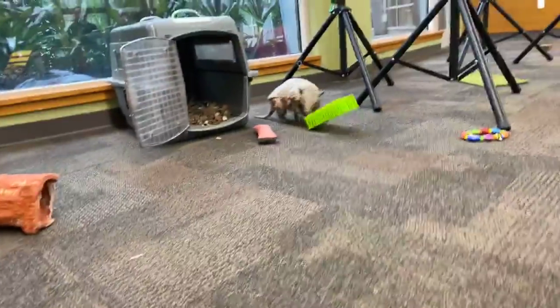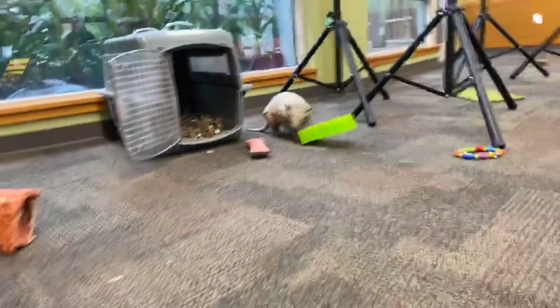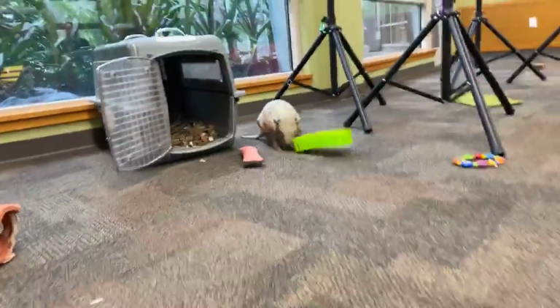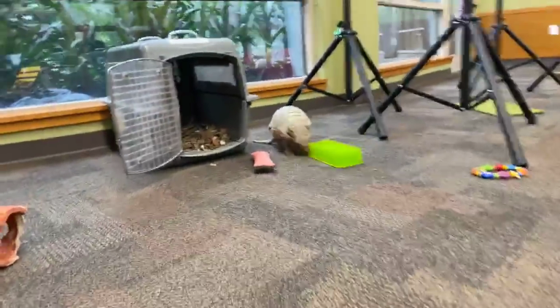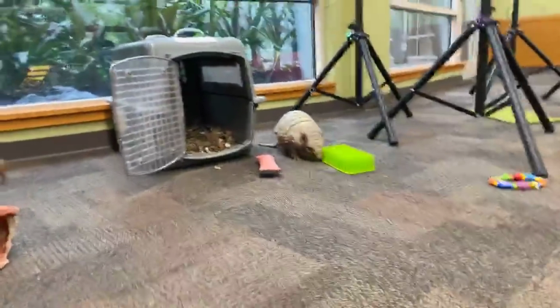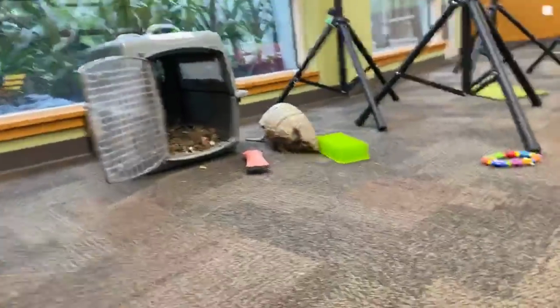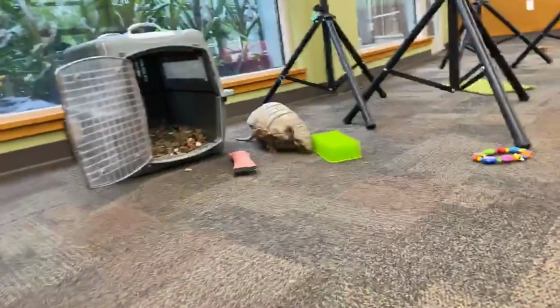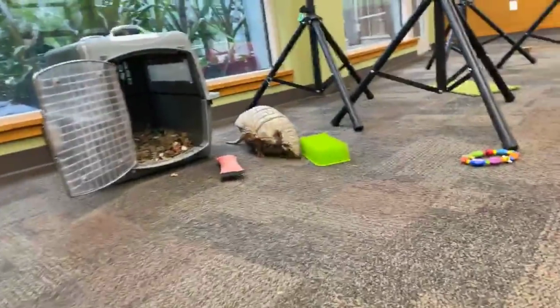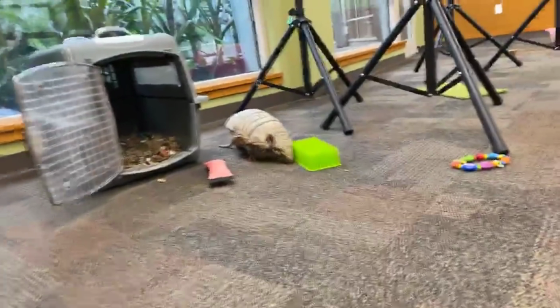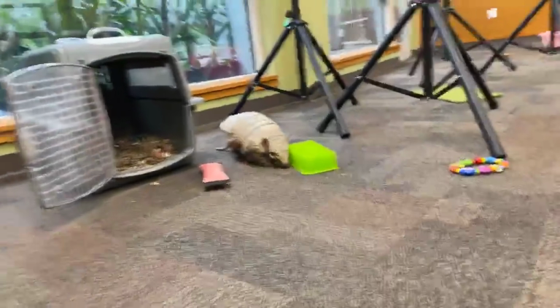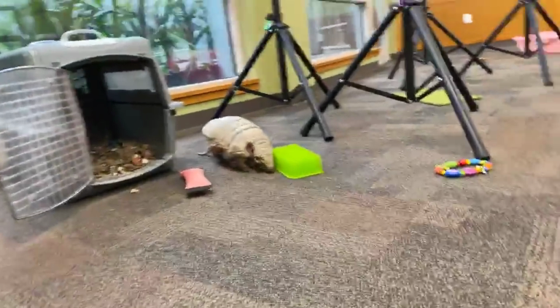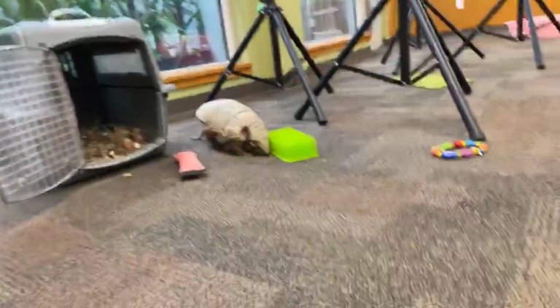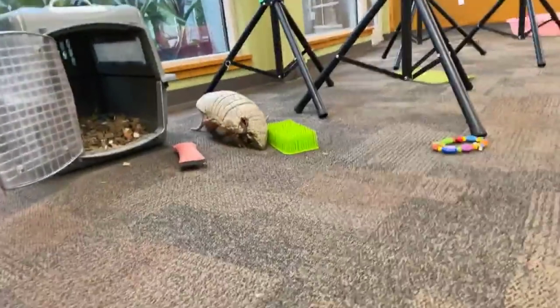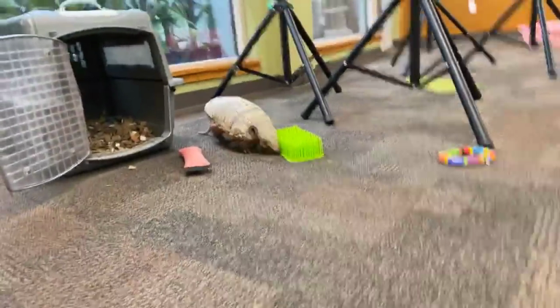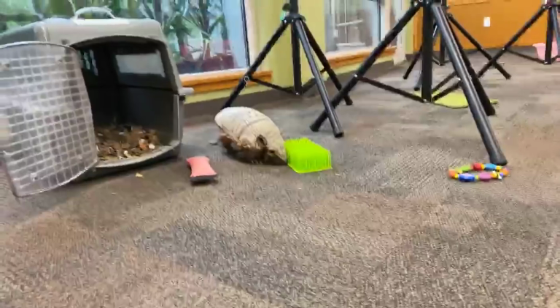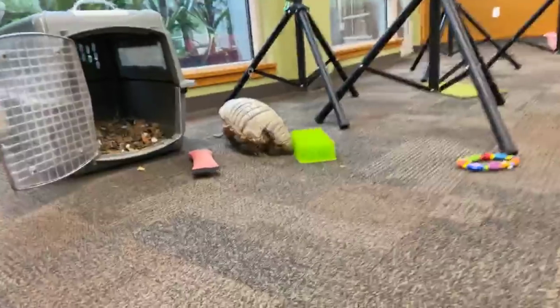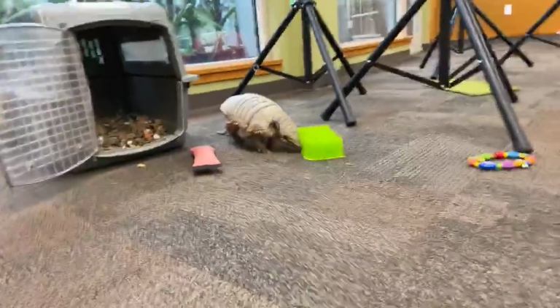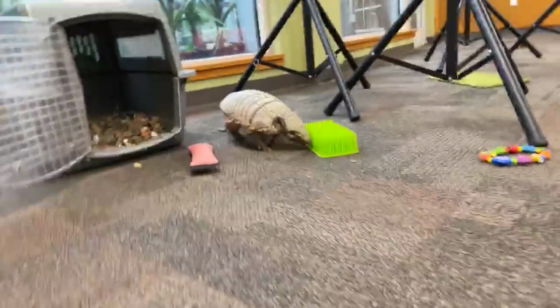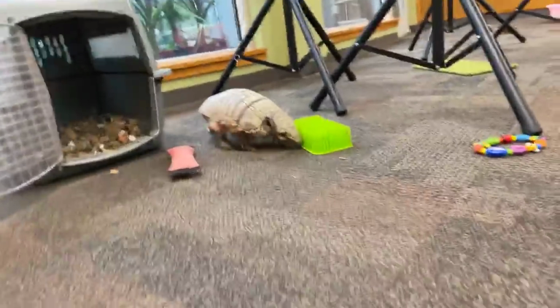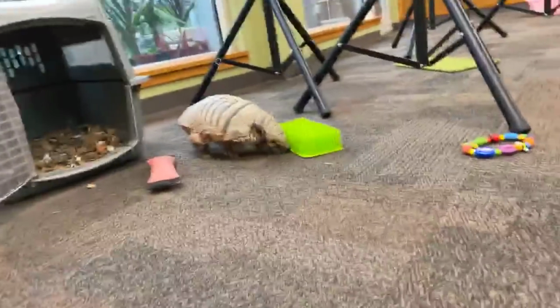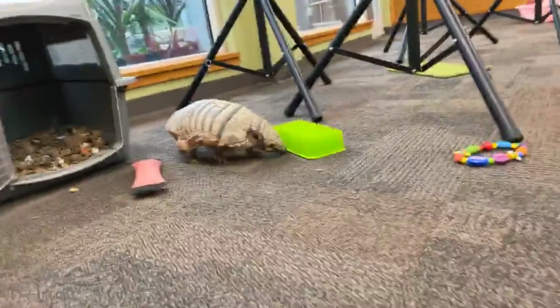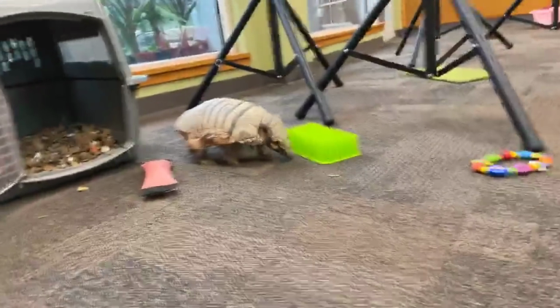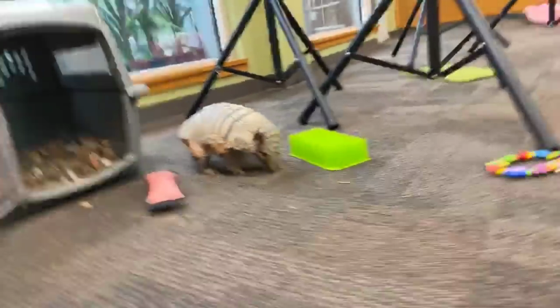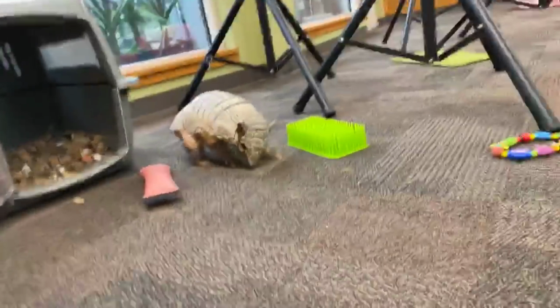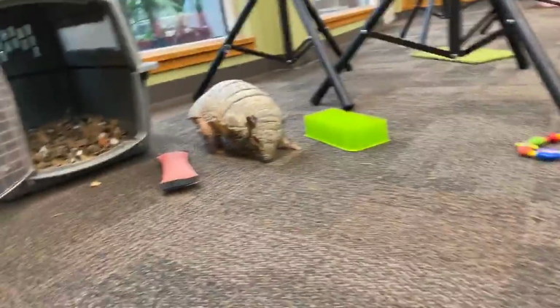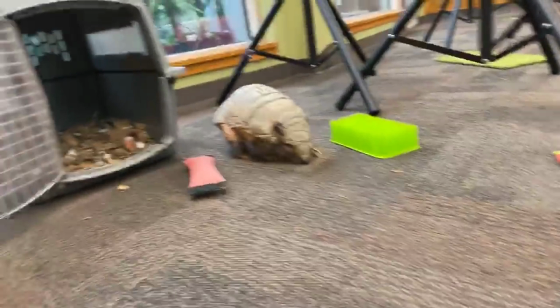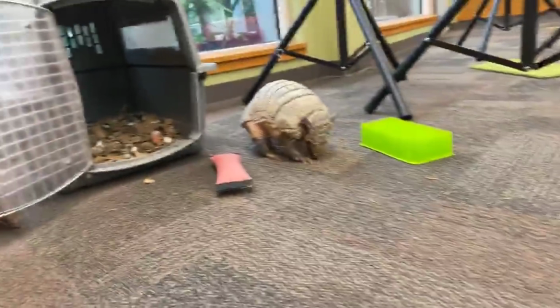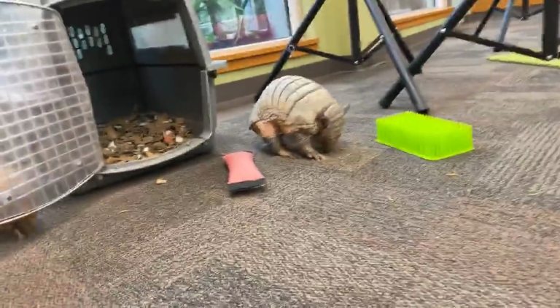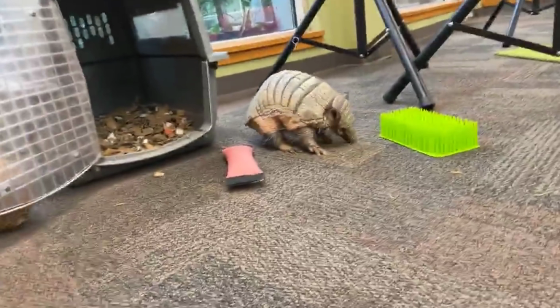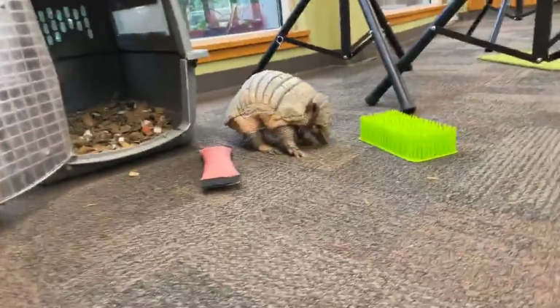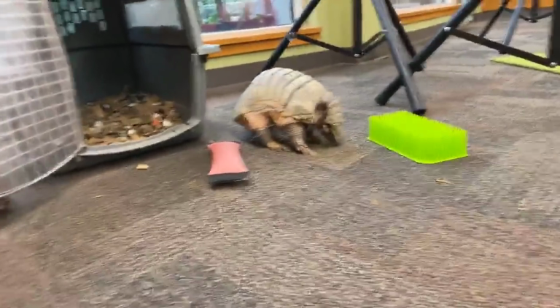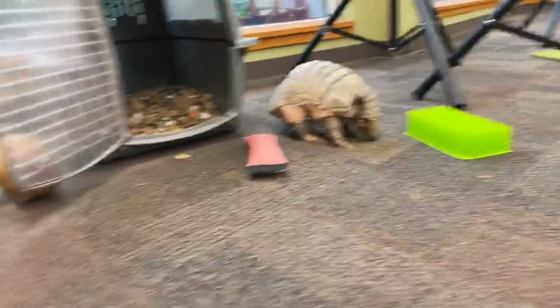They look like little wind-up toys sometimes. Or ballerinas running on their toes.